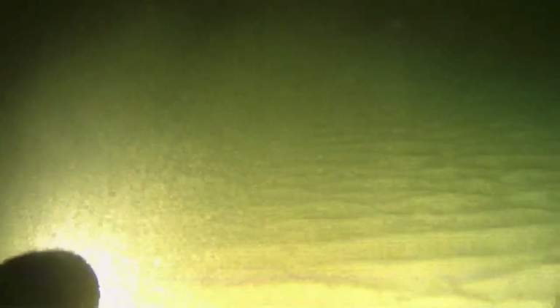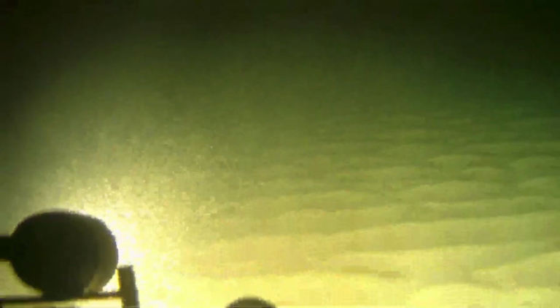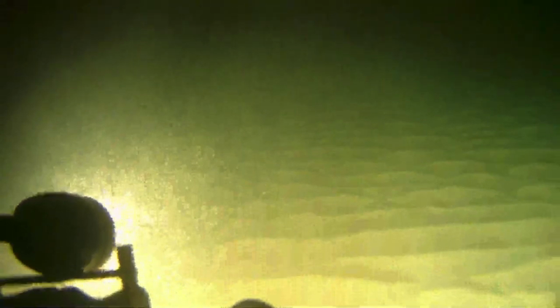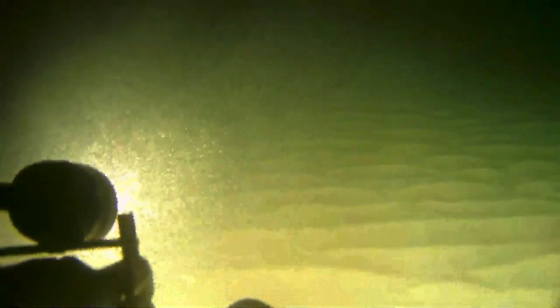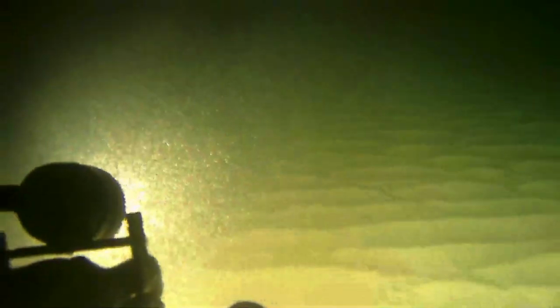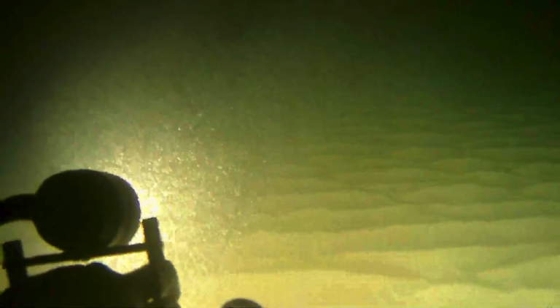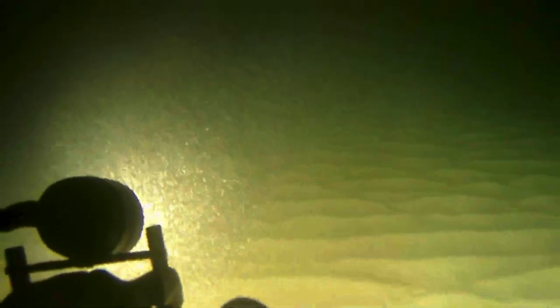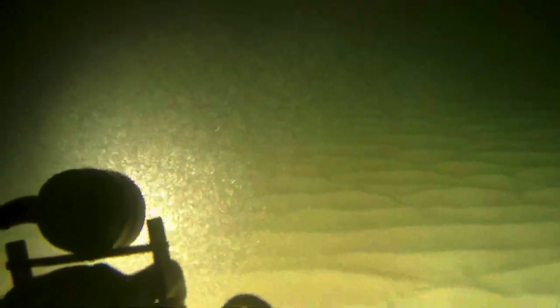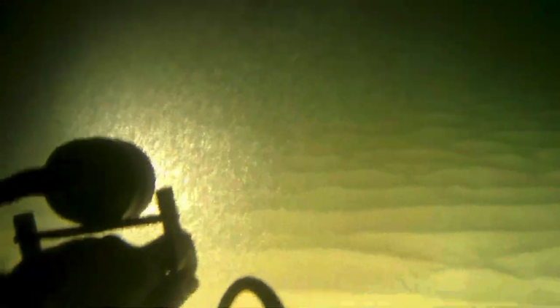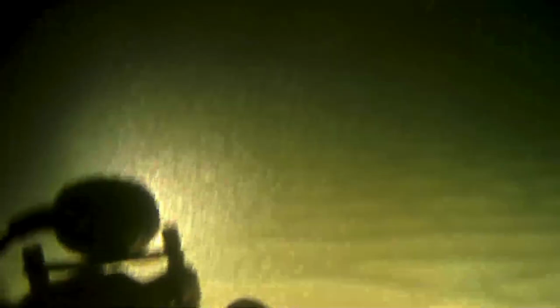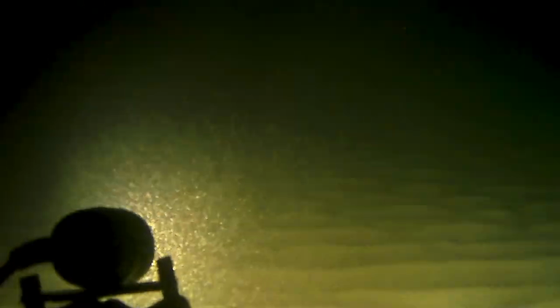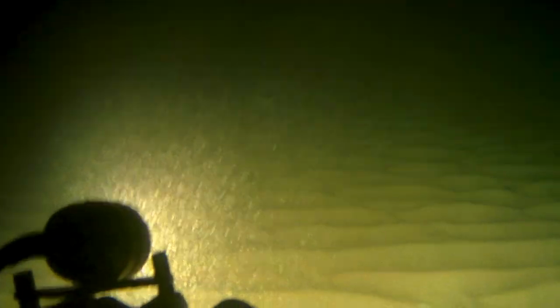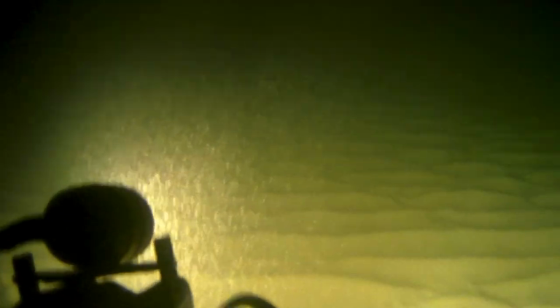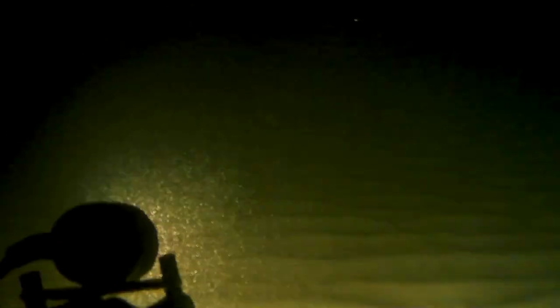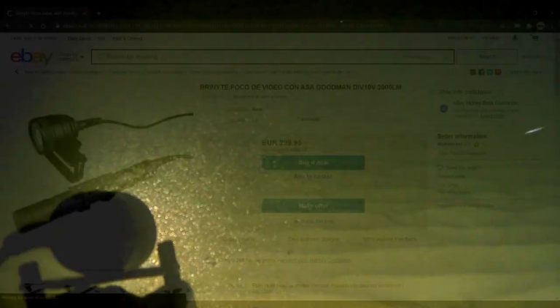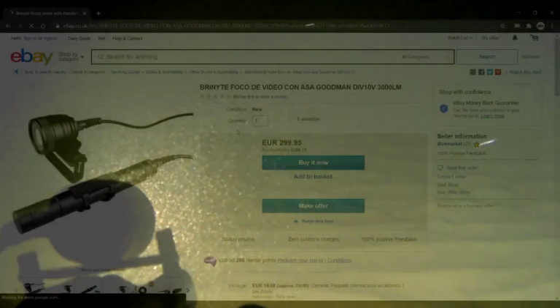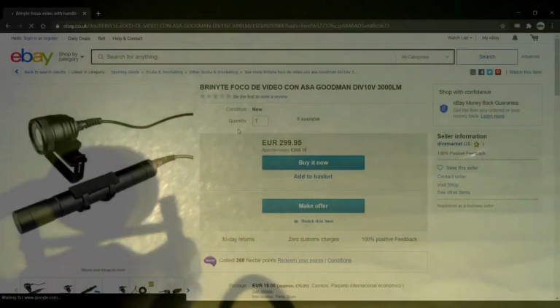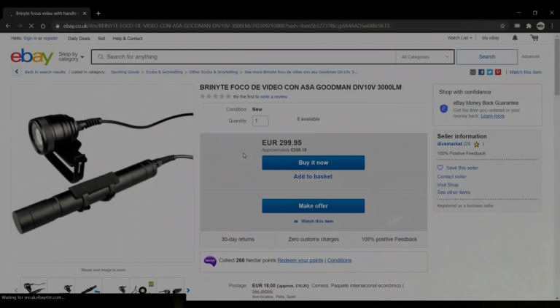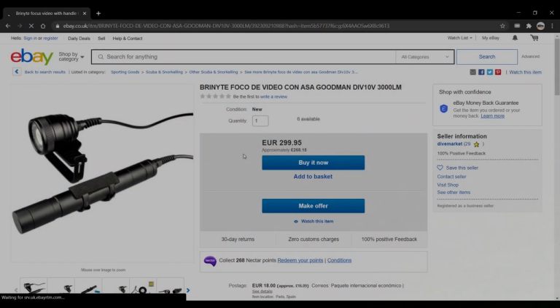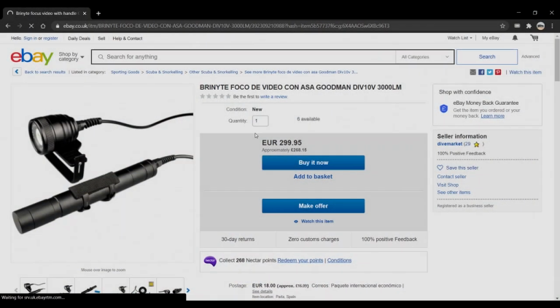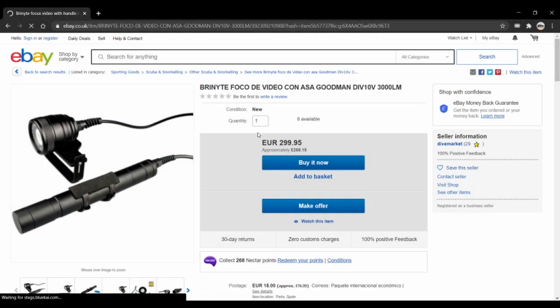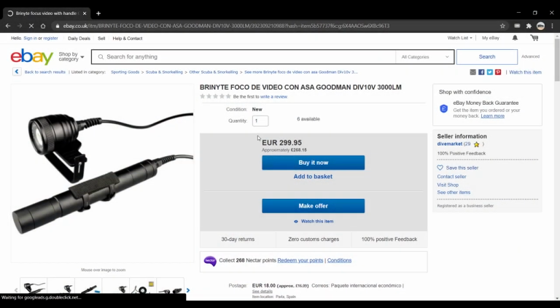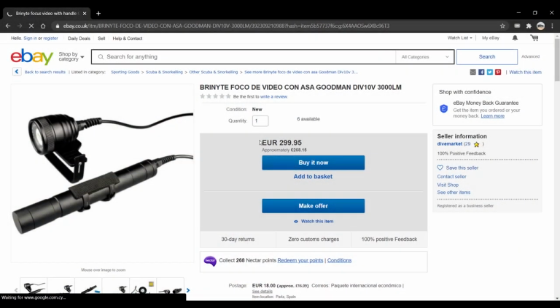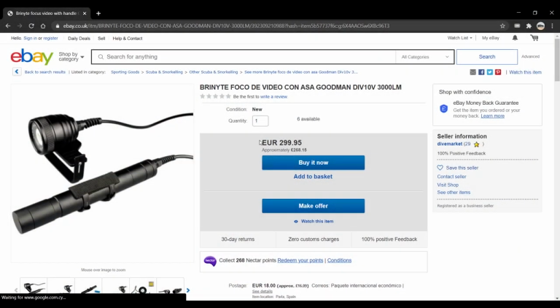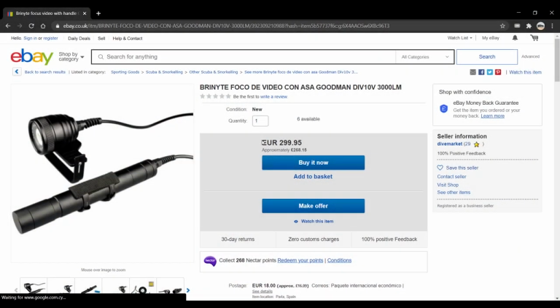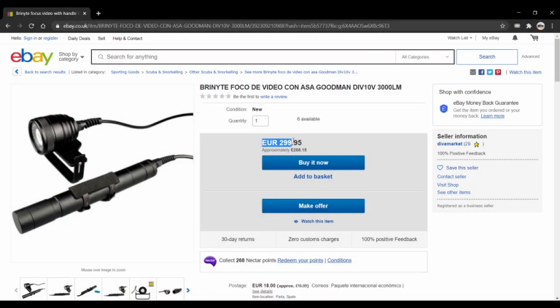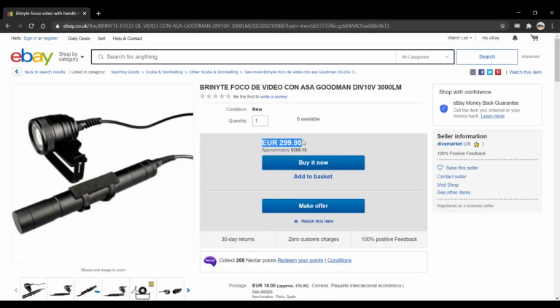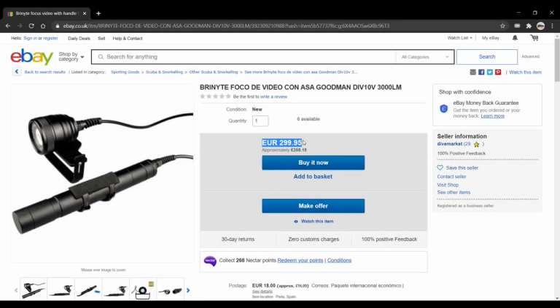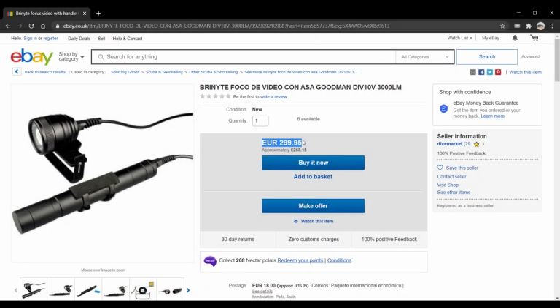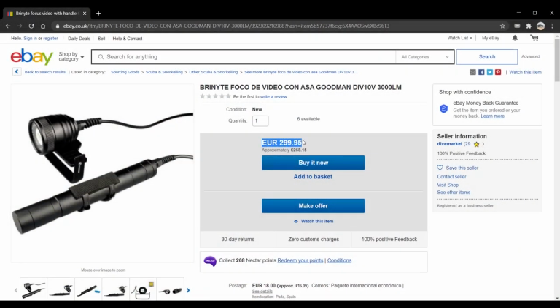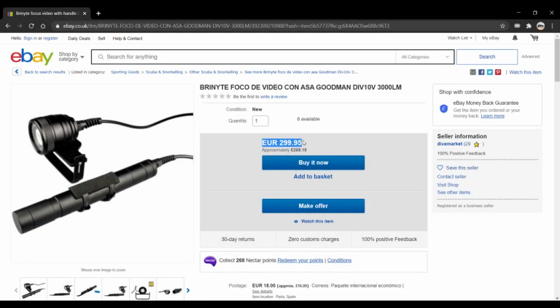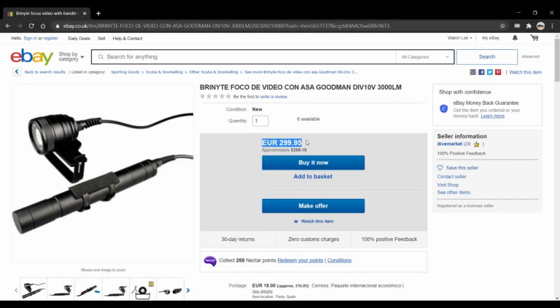So, is this light worth its 300 euros? Absolutely not!